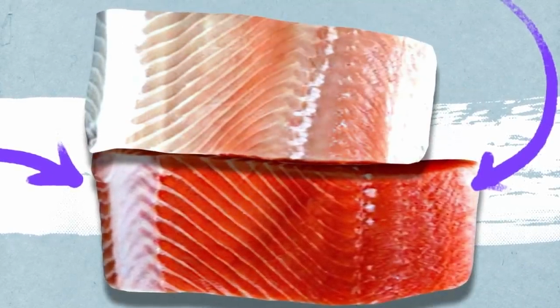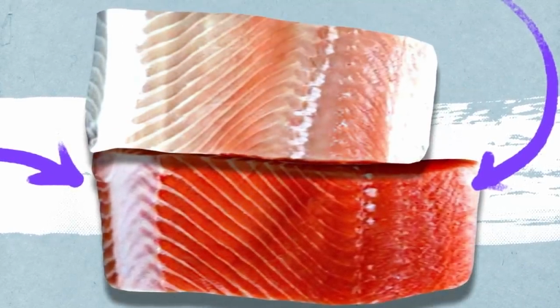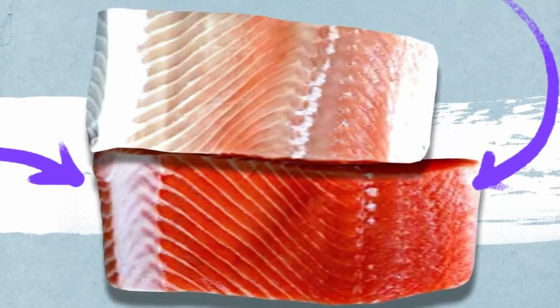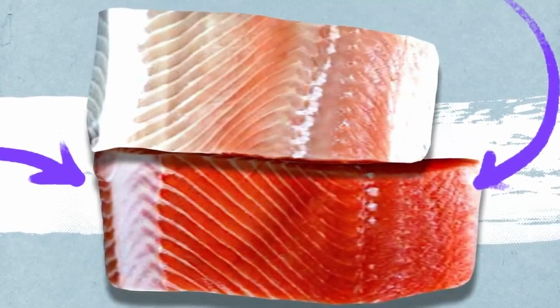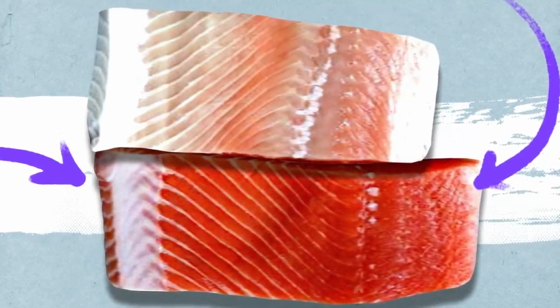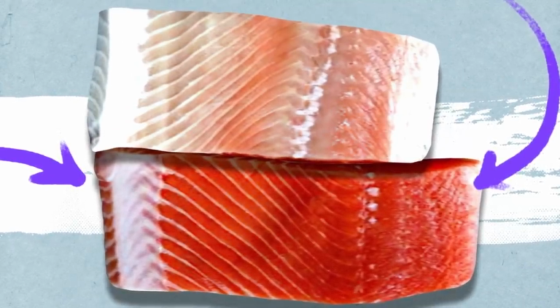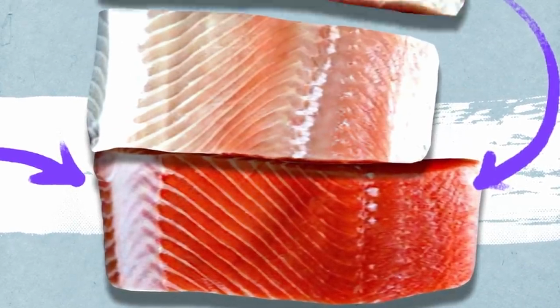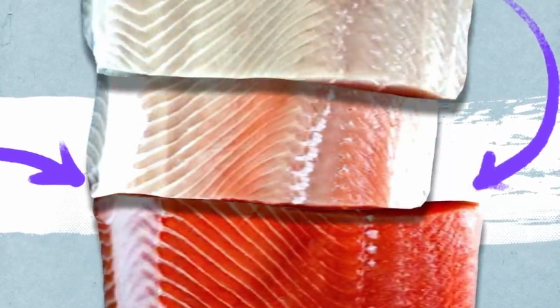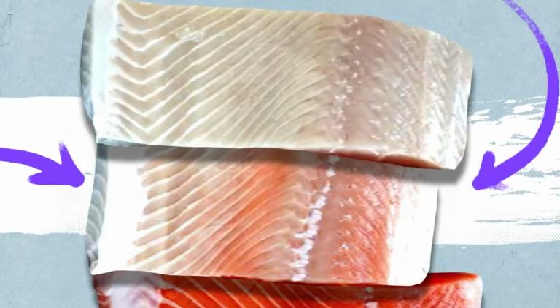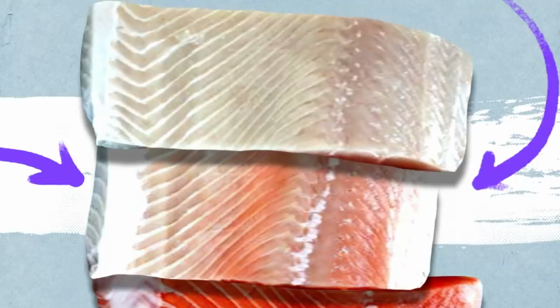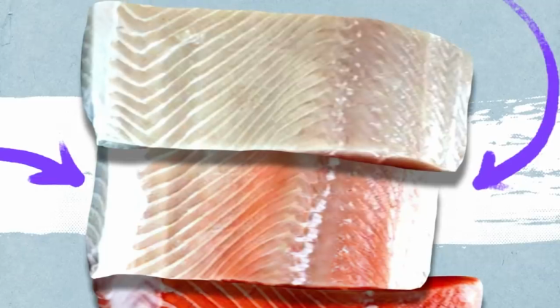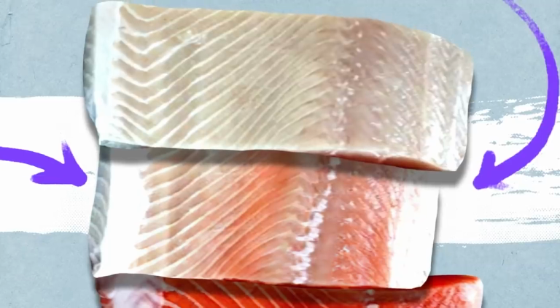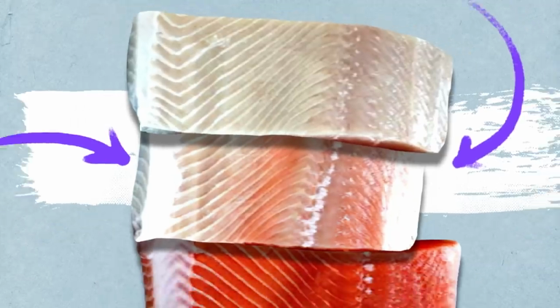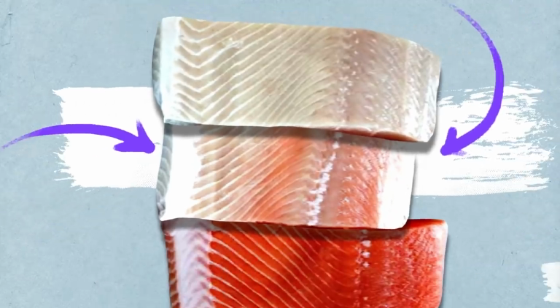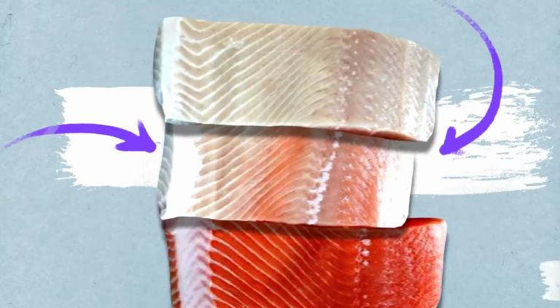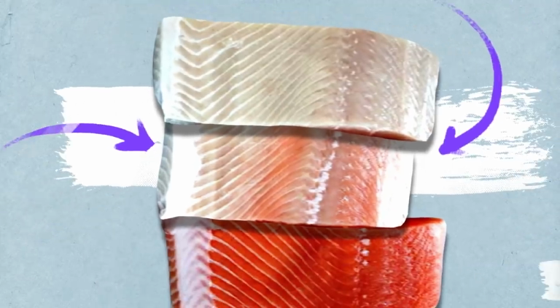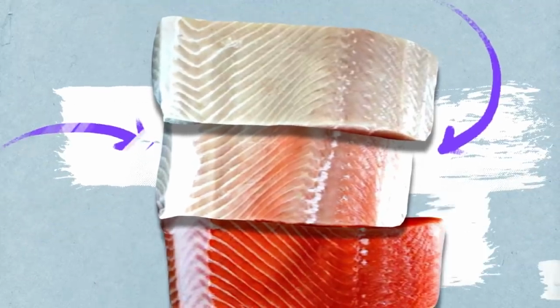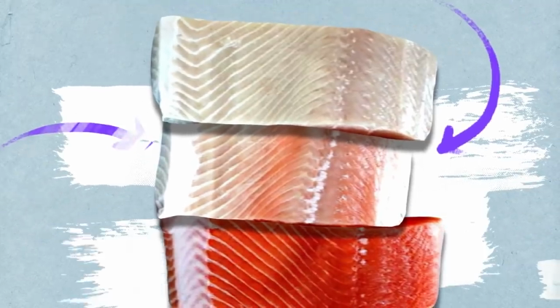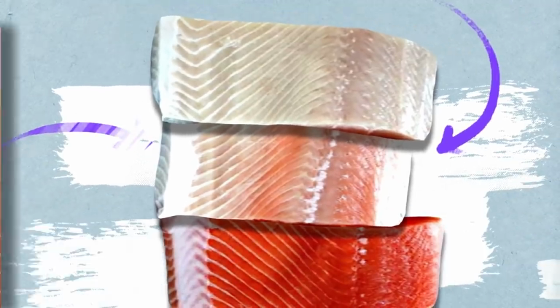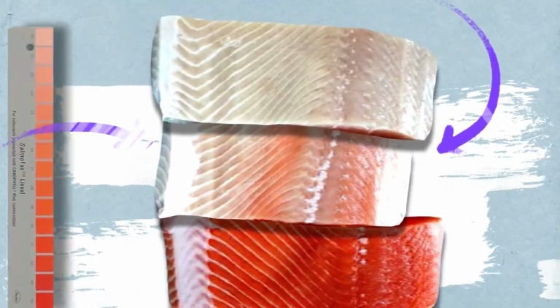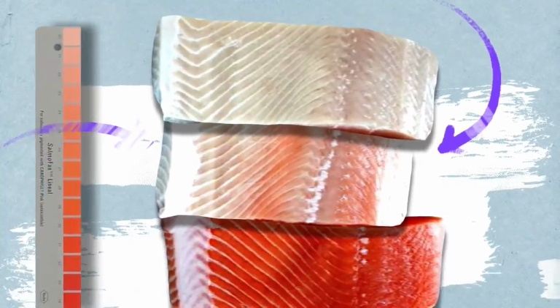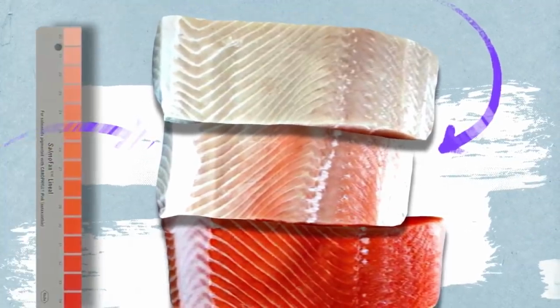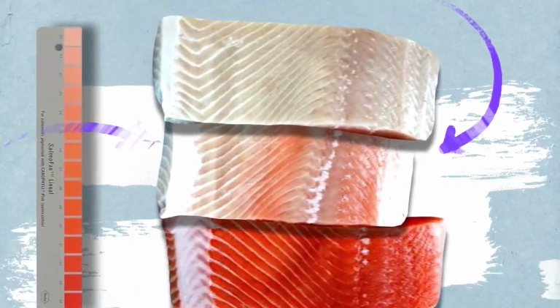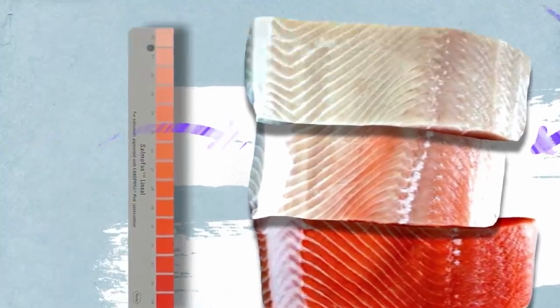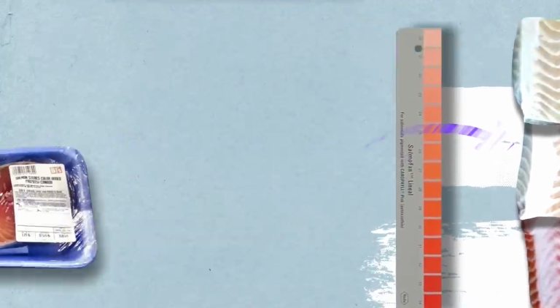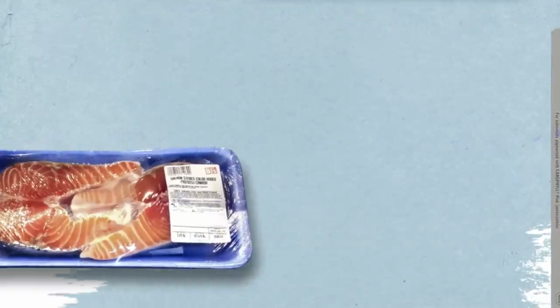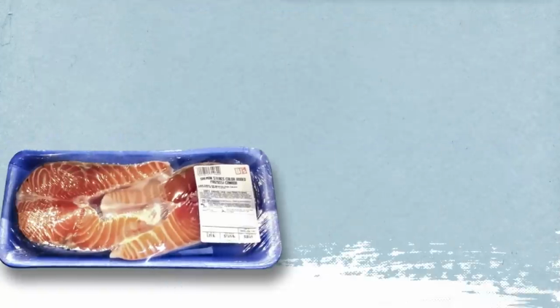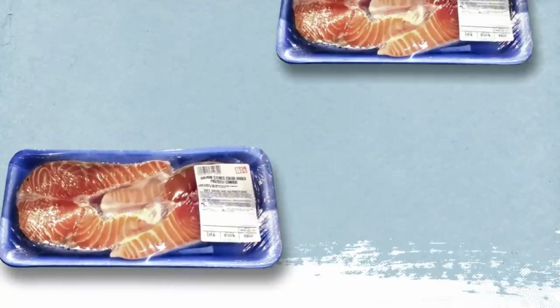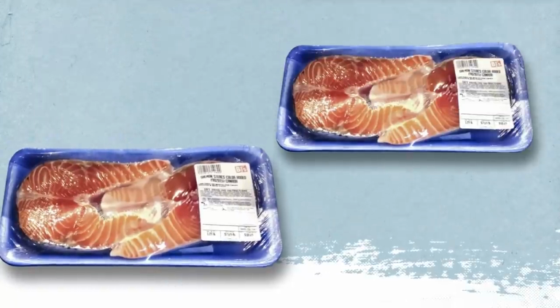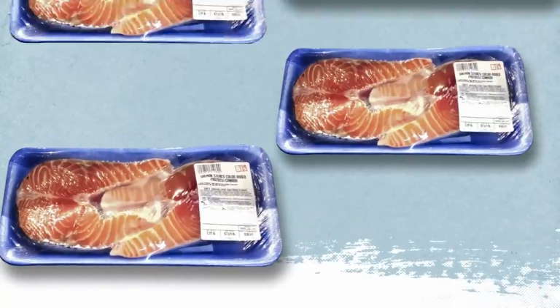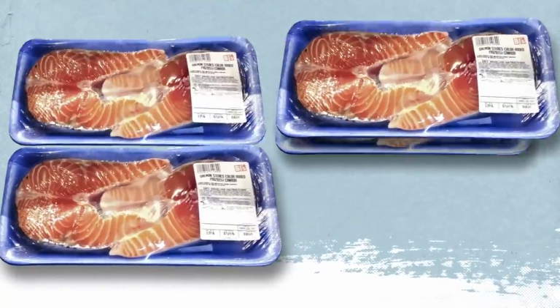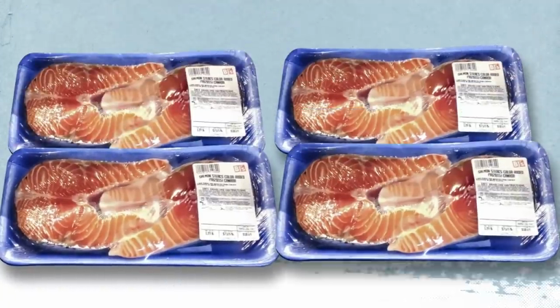Although, in fact, farm salmon meat is grayish. That is, it's really colored artificially. Otherwise, no one will buy it.